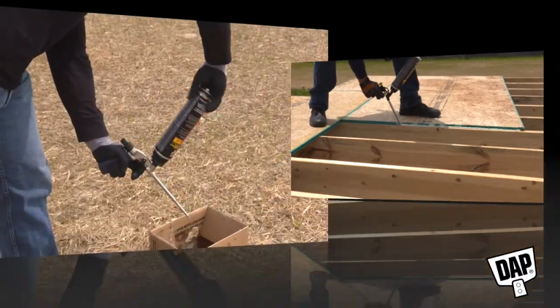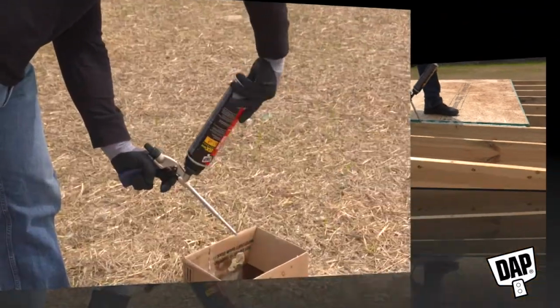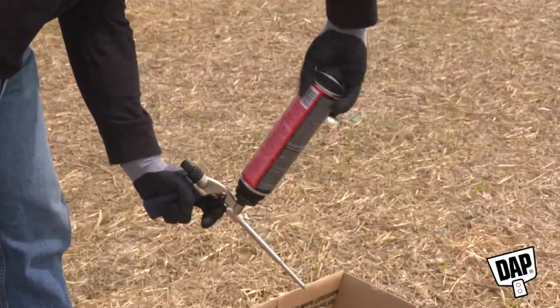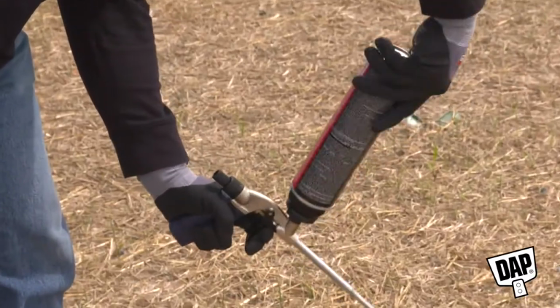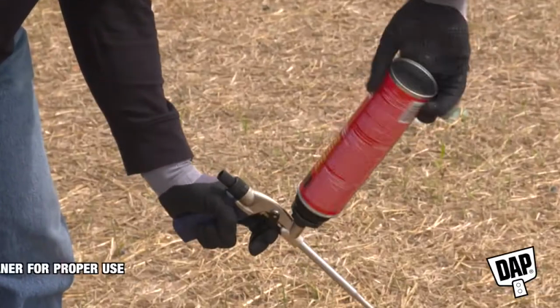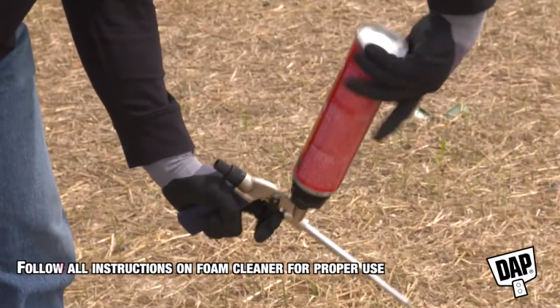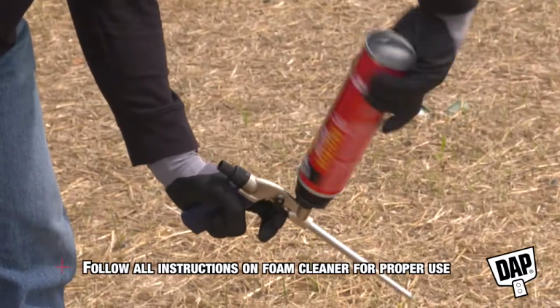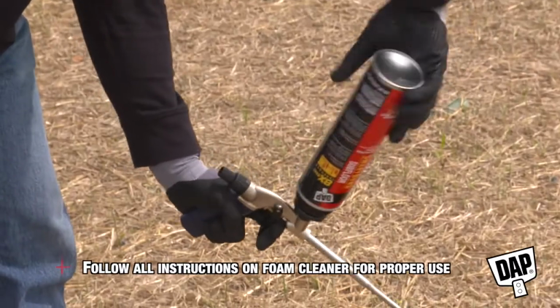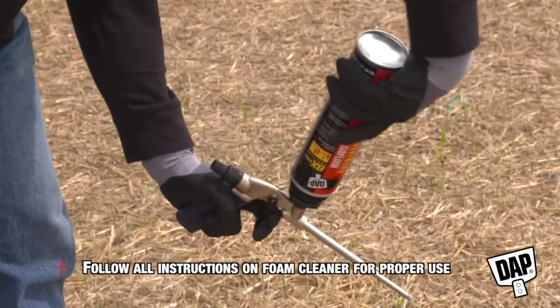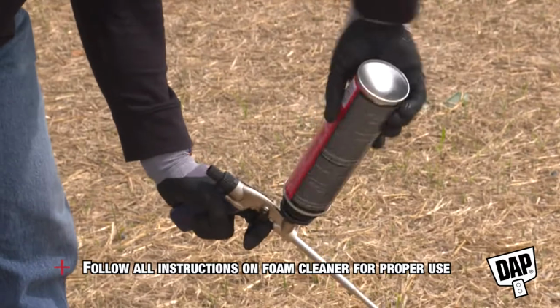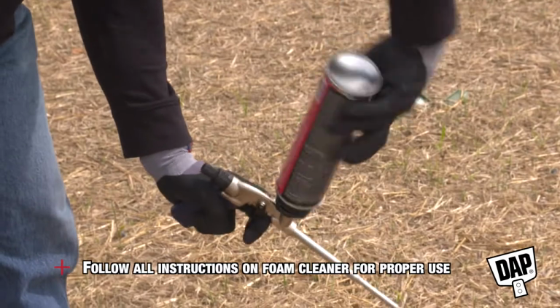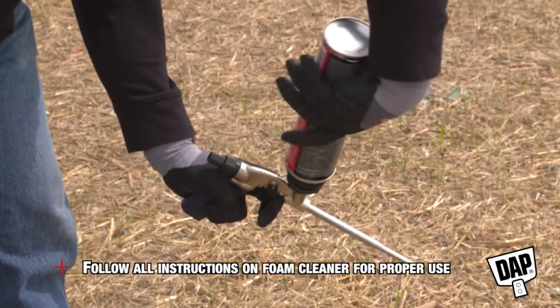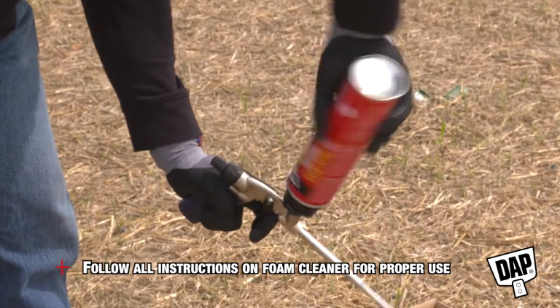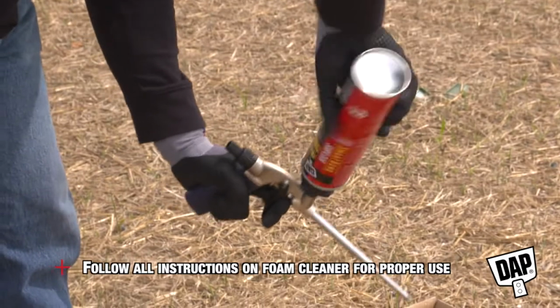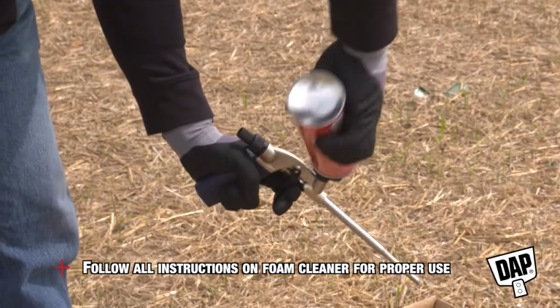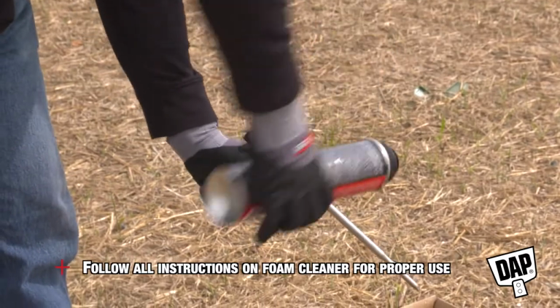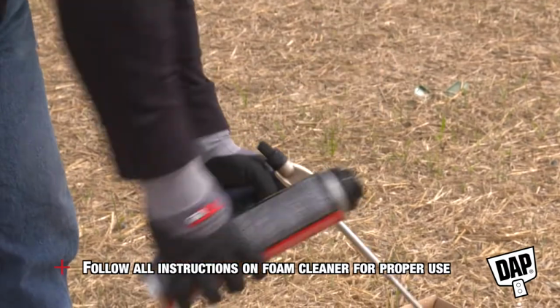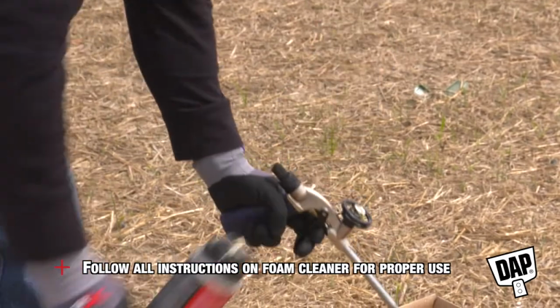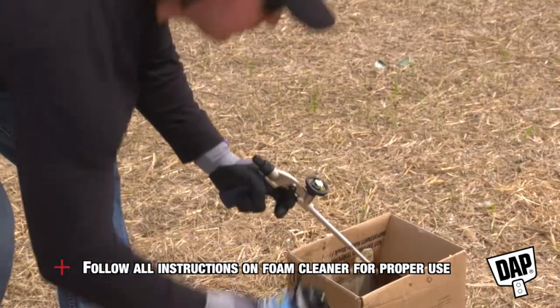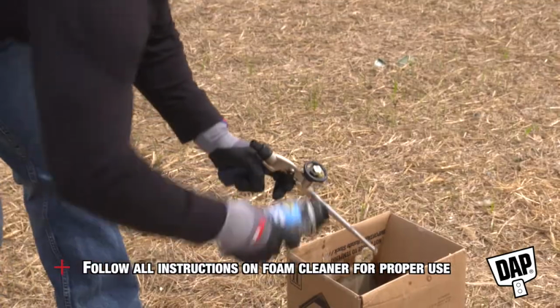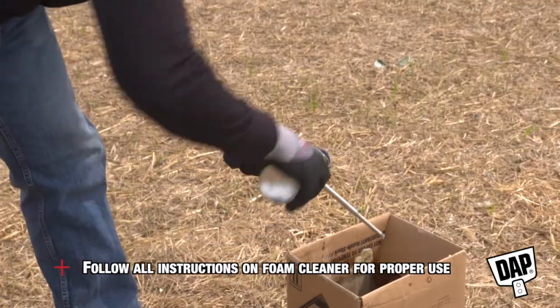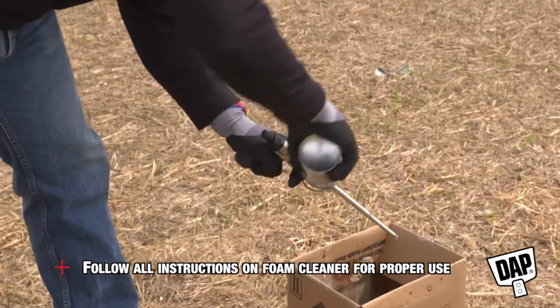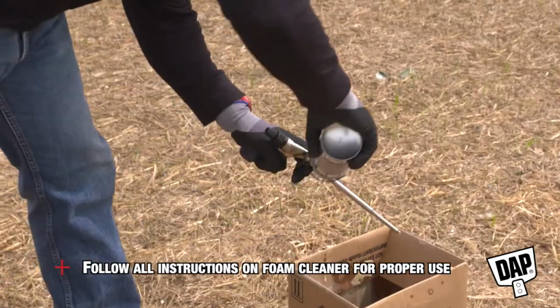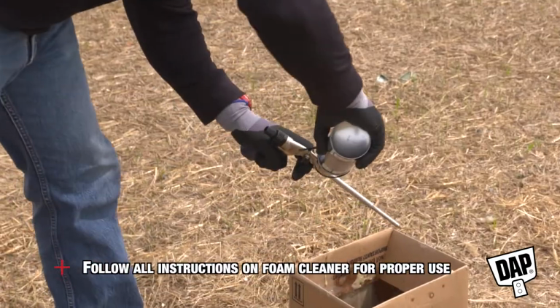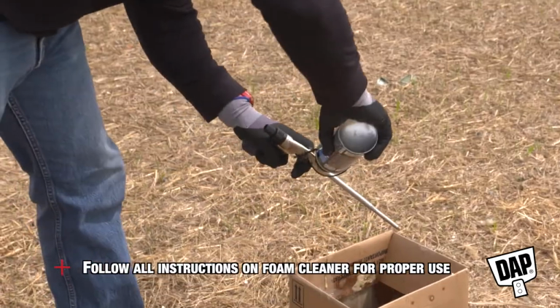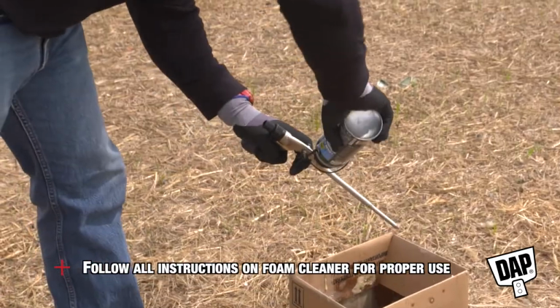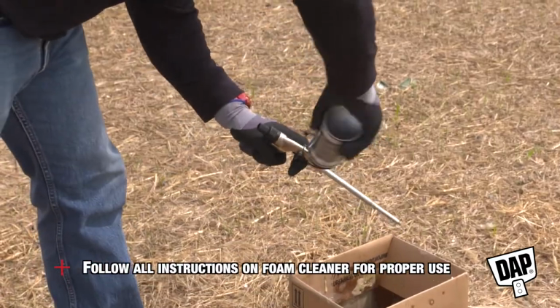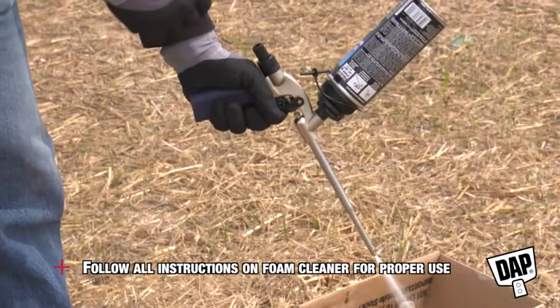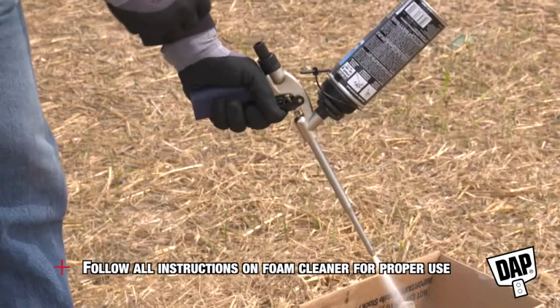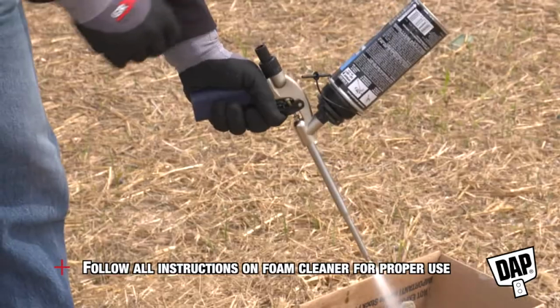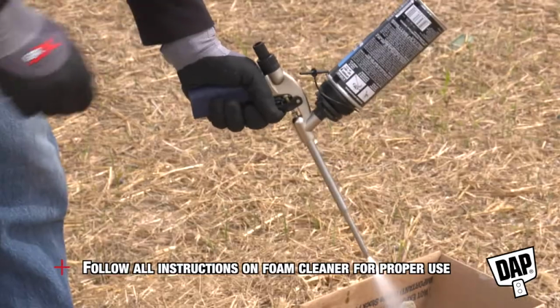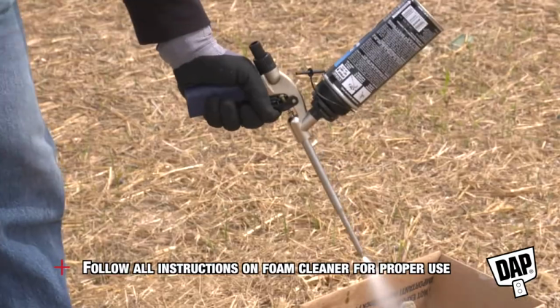For final gun cleaning, remove the foam can and use the foam cleaner to flush the applicator.